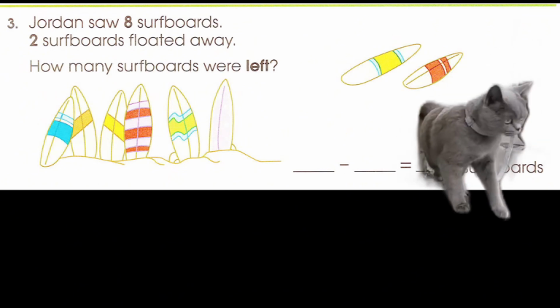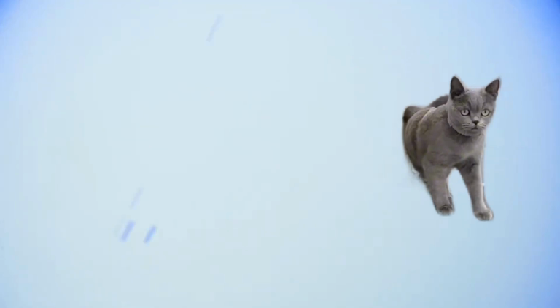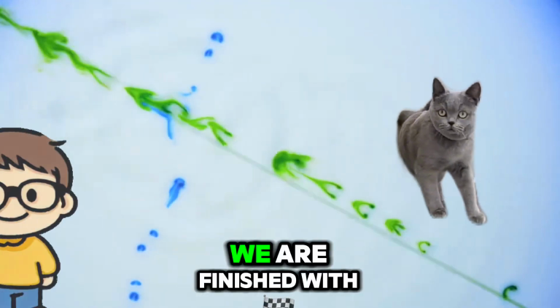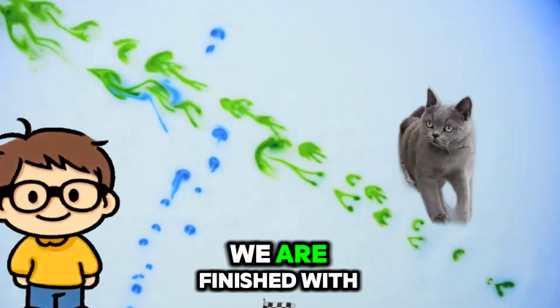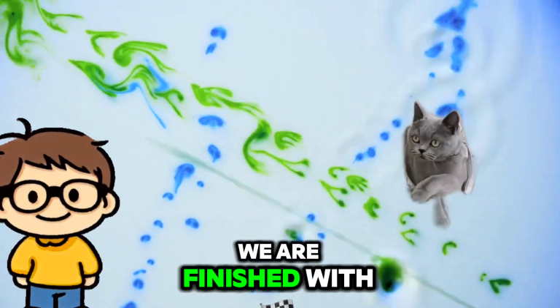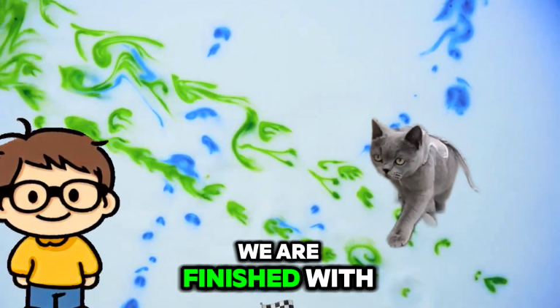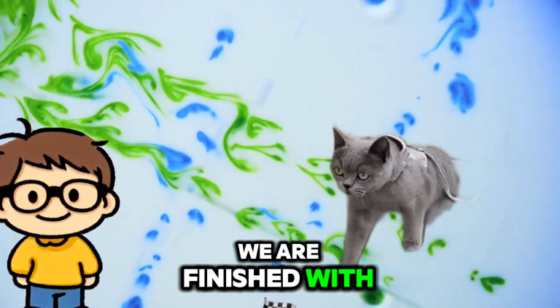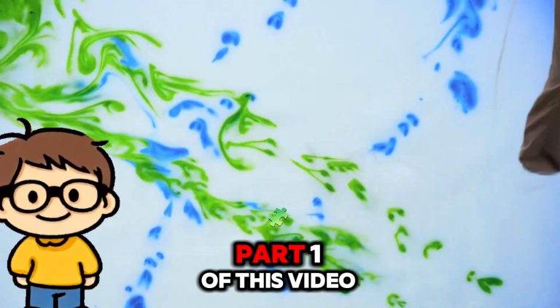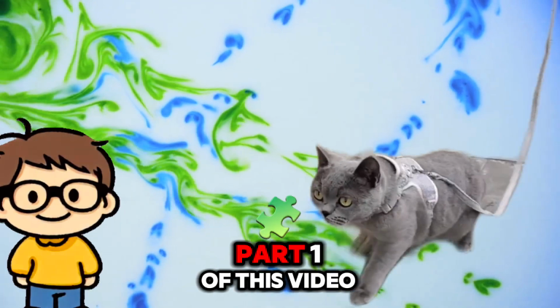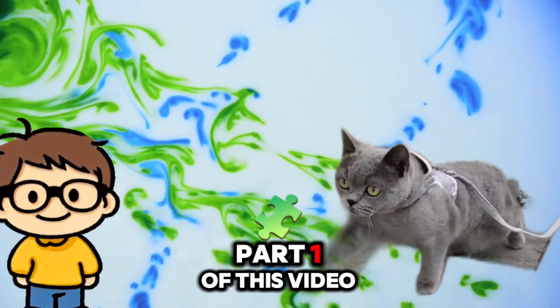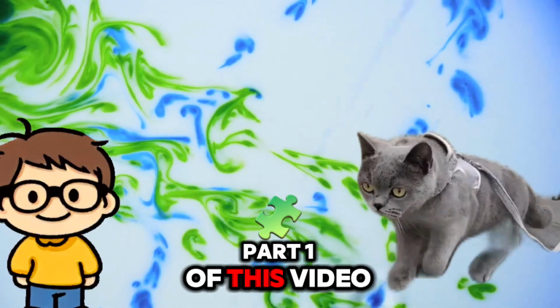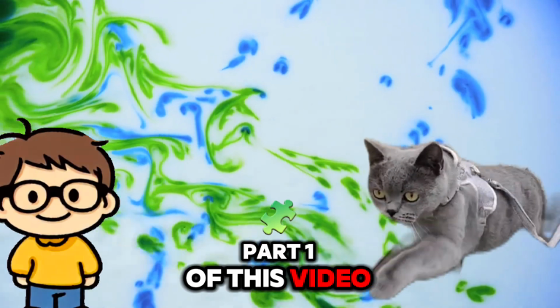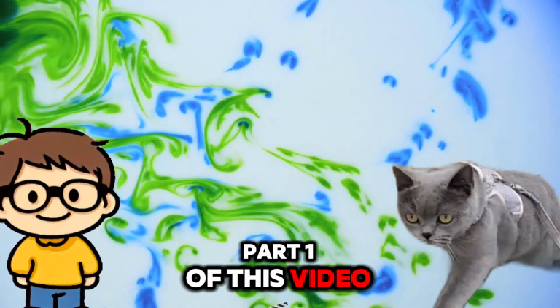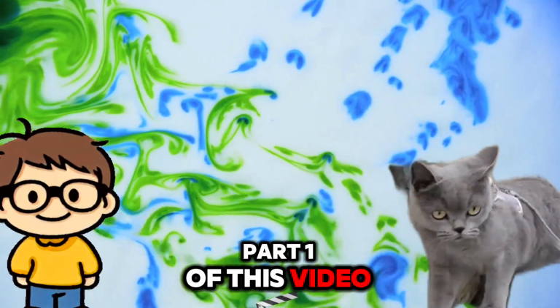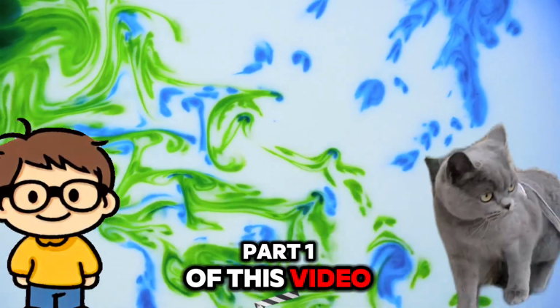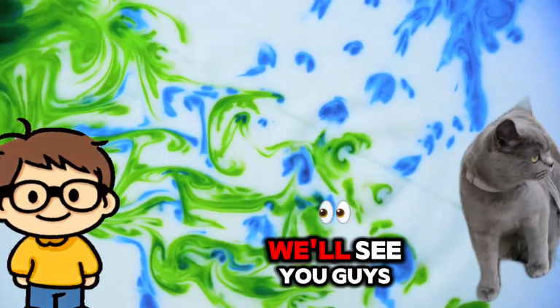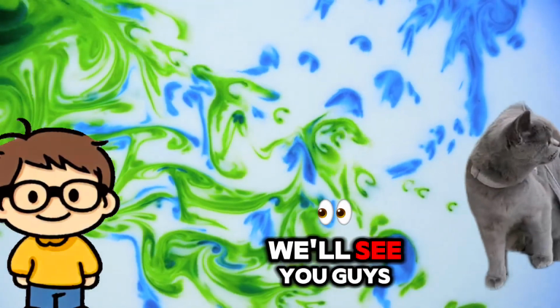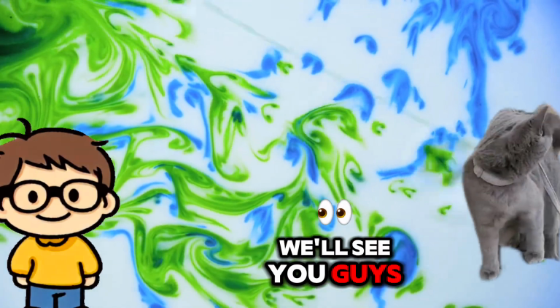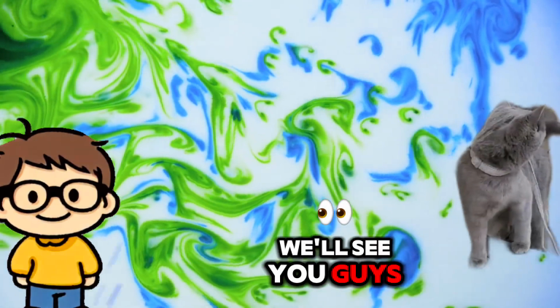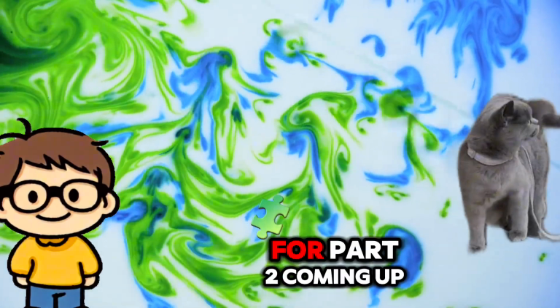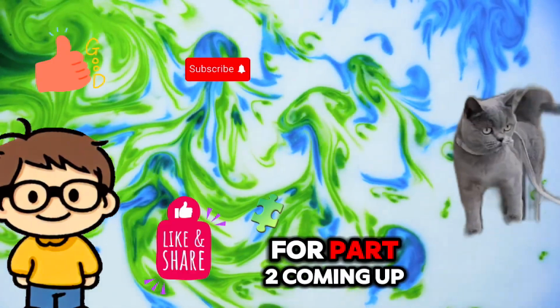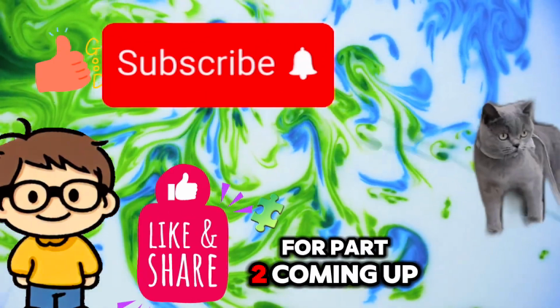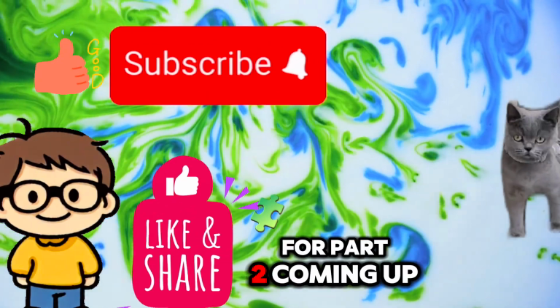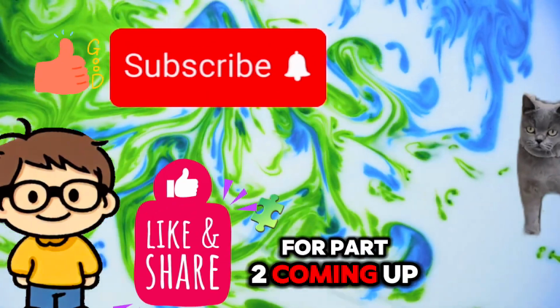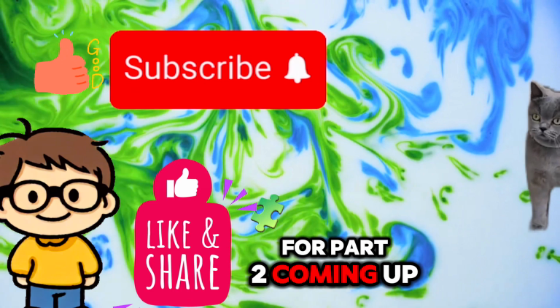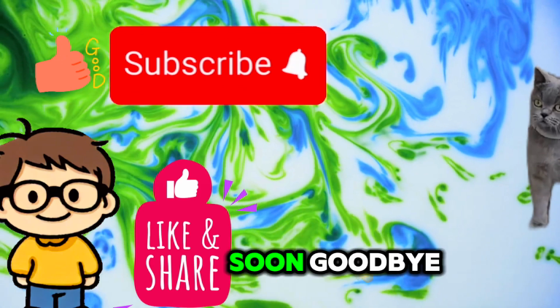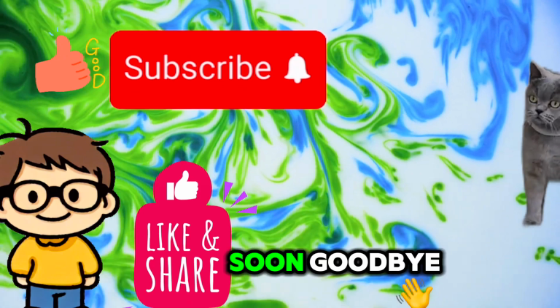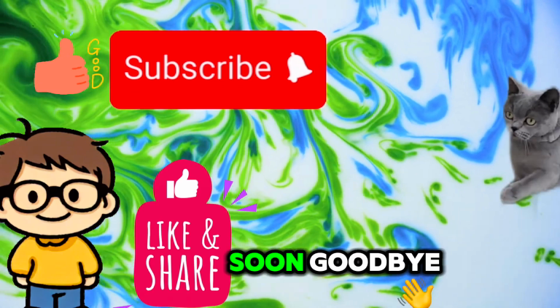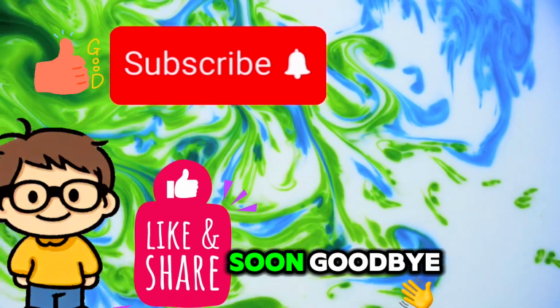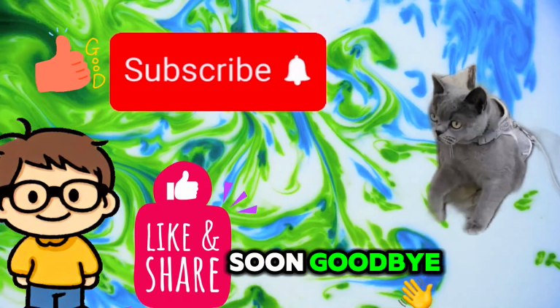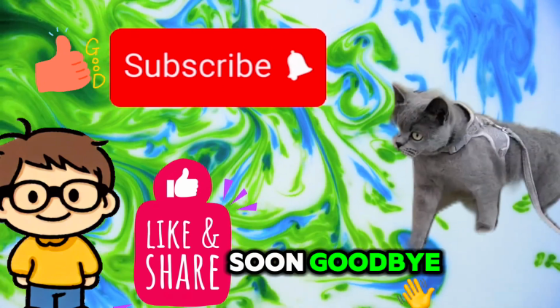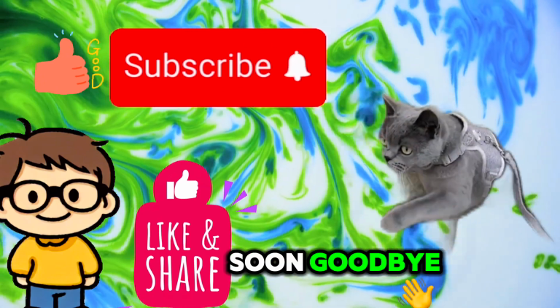We are finished with part one of this video. We'll see you guys for part two coming up soon. Goodbye.